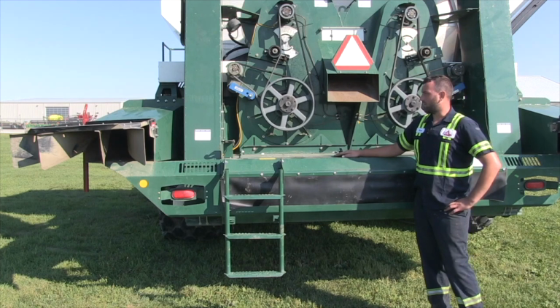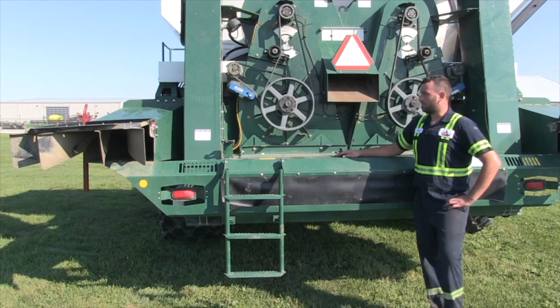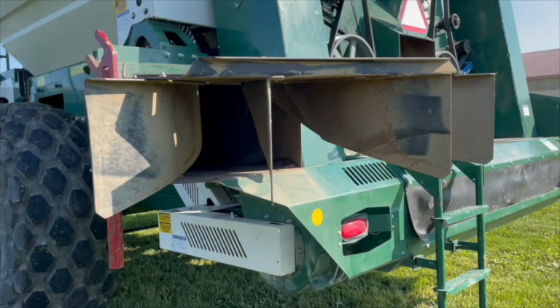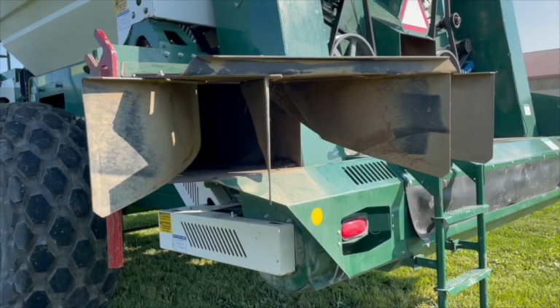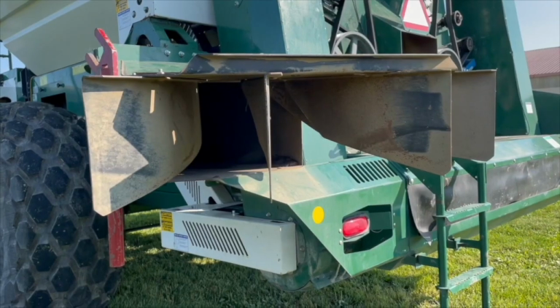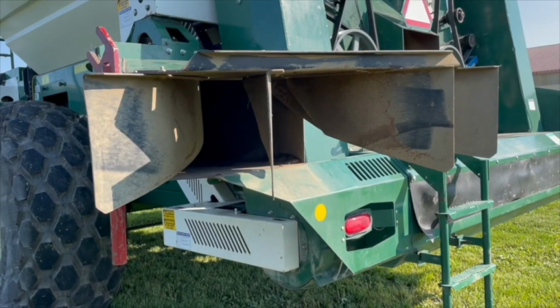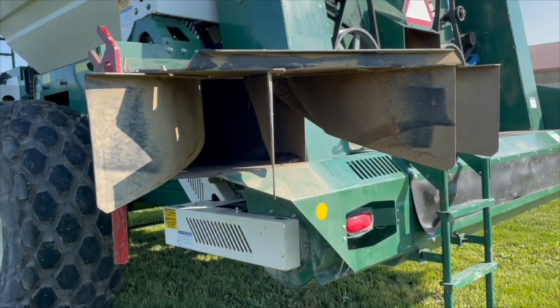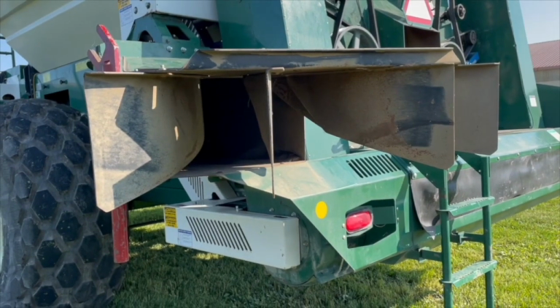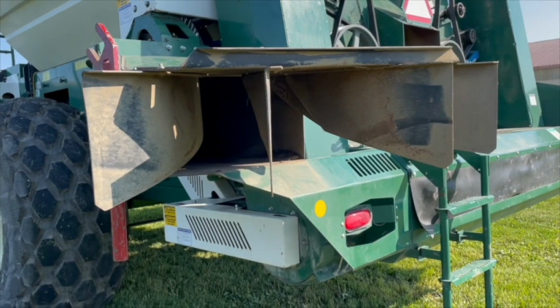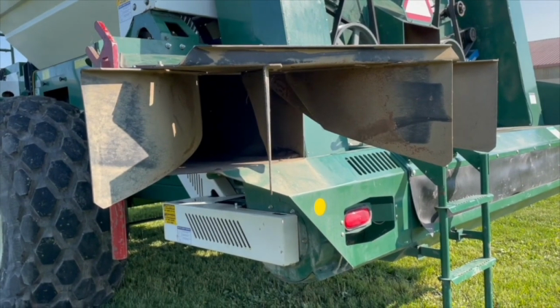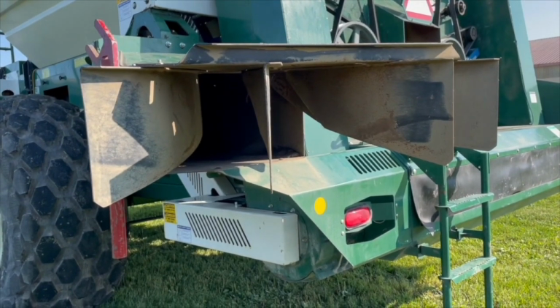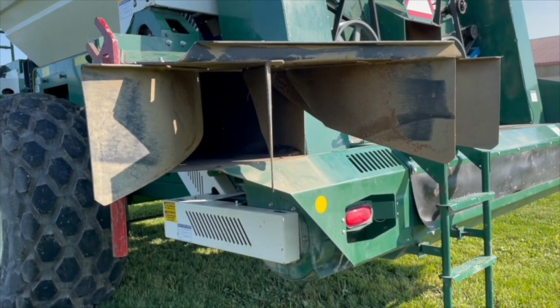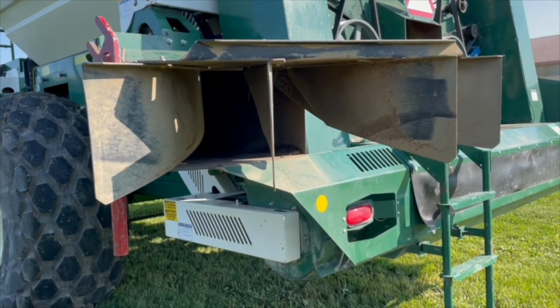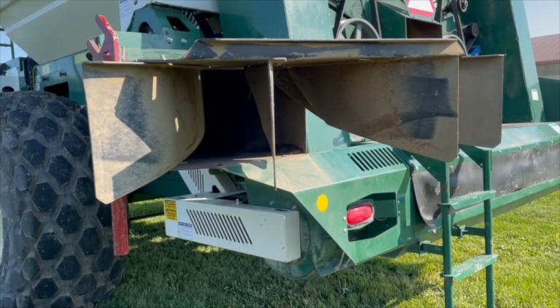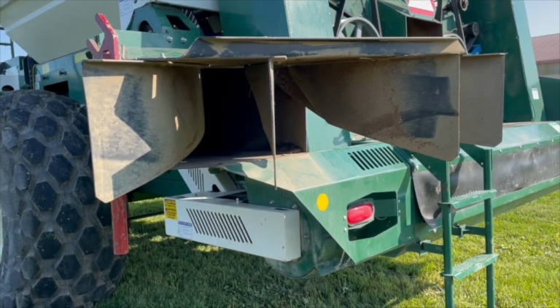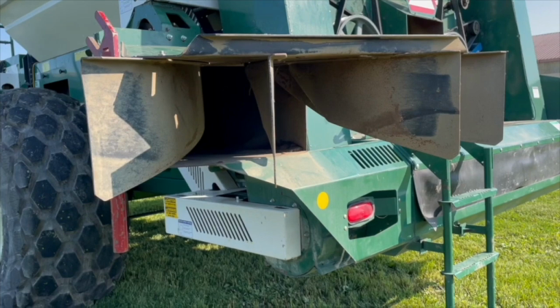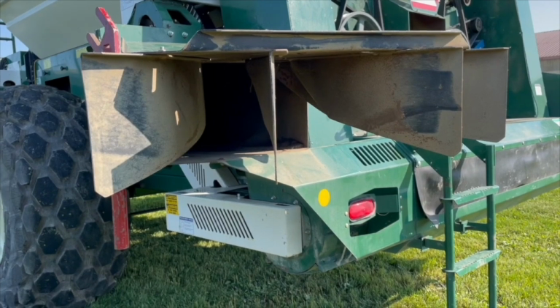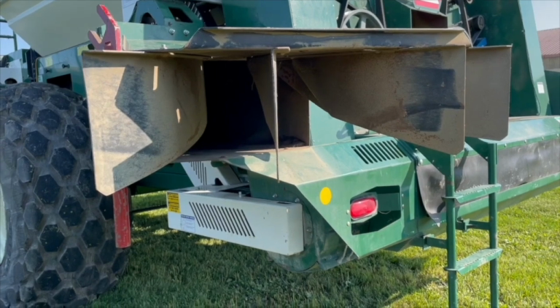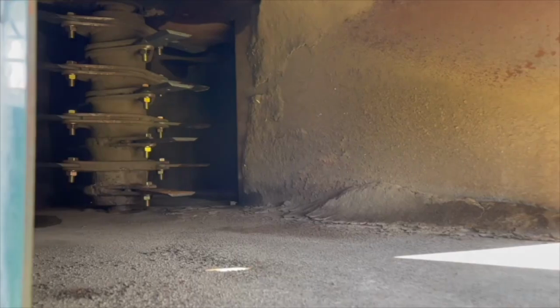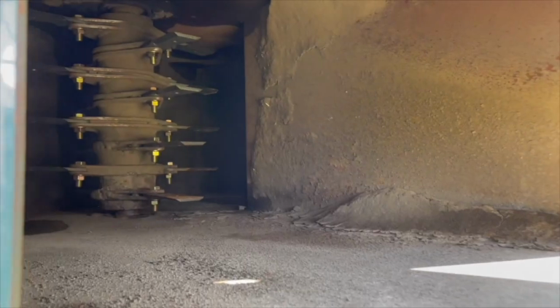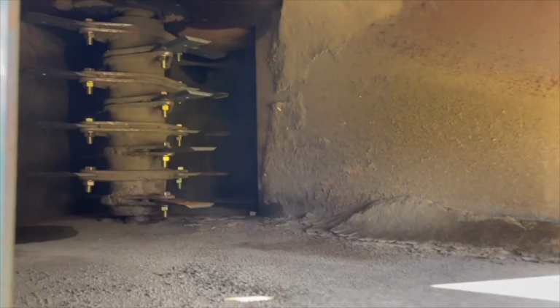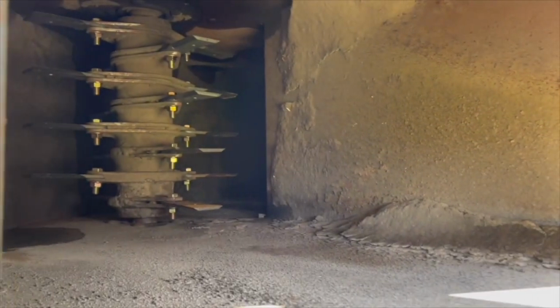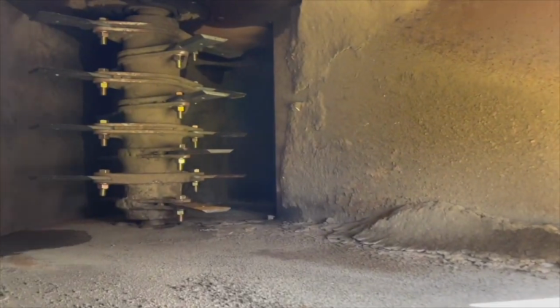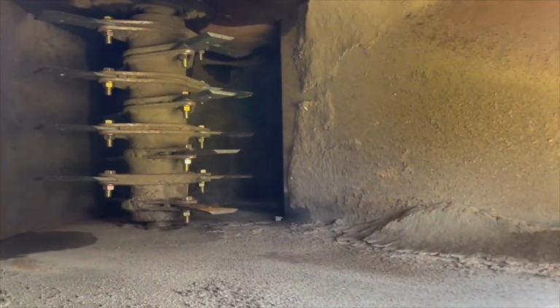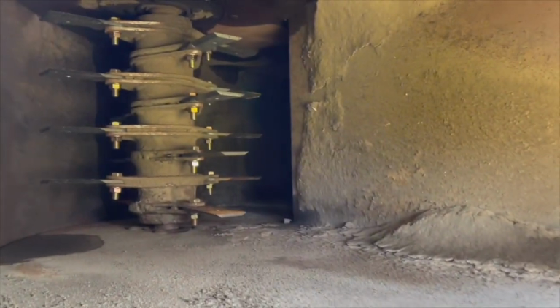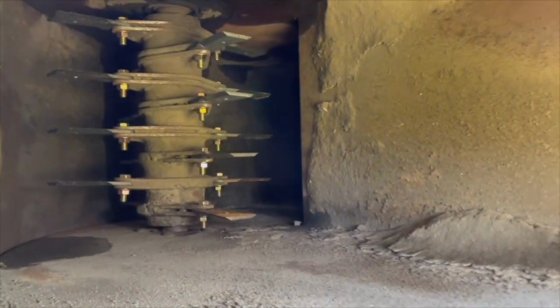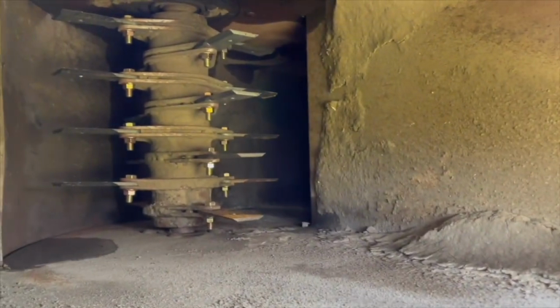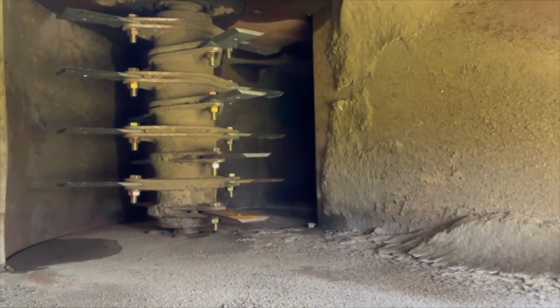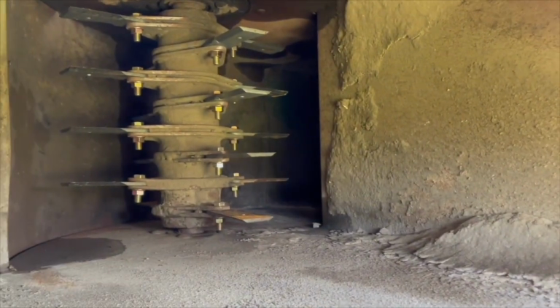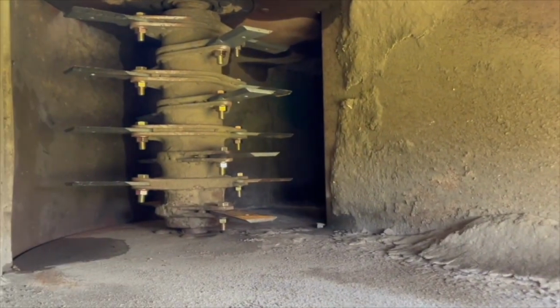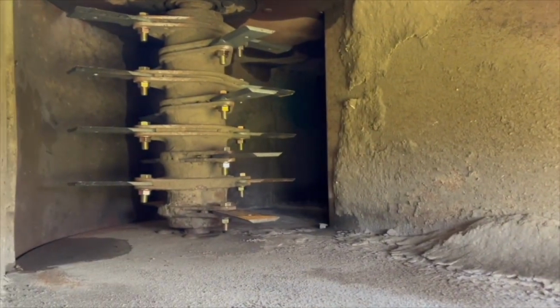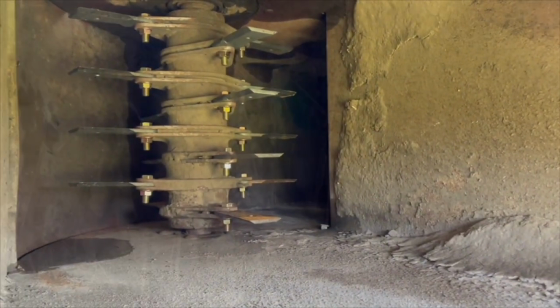With the choppers, make sure your chopper knives are nice and sharp so that they properly cut up and distribute the debris across the field.